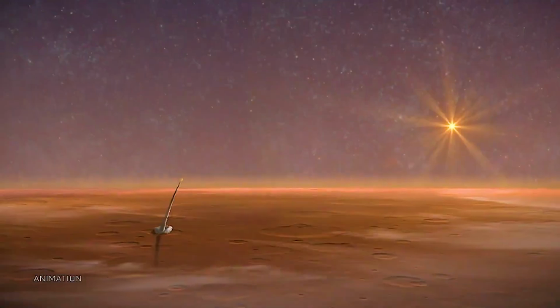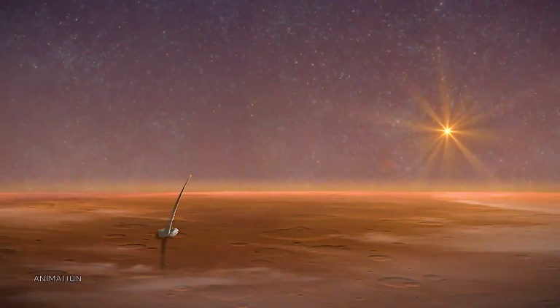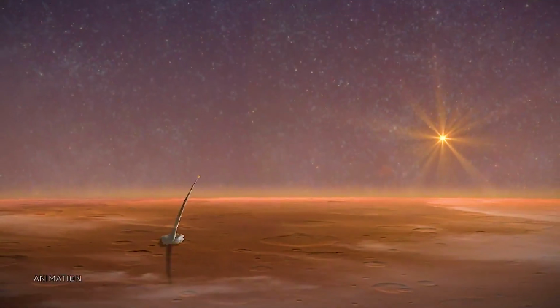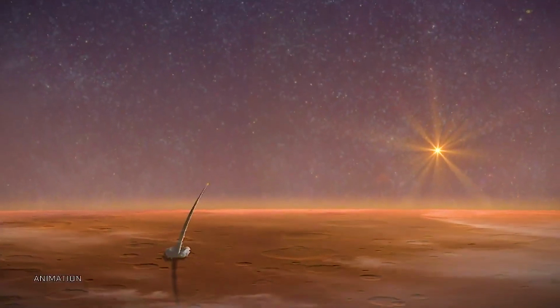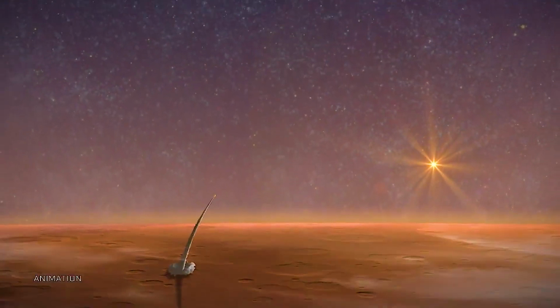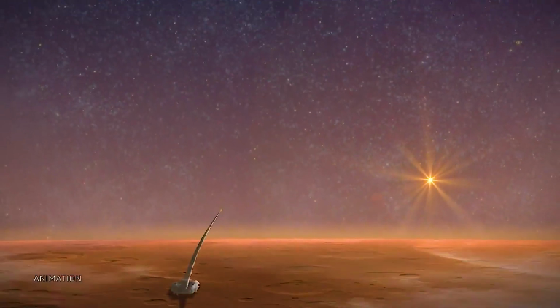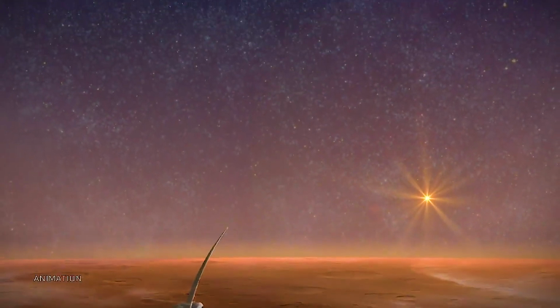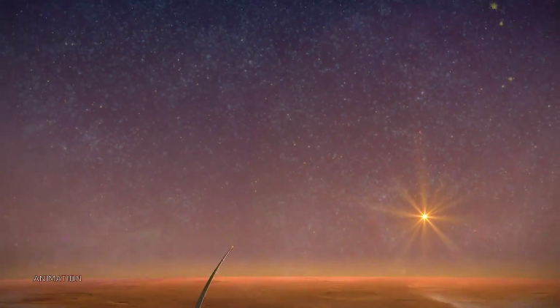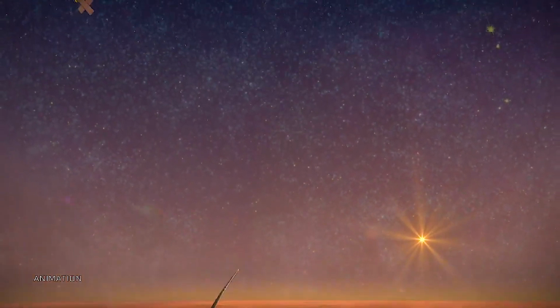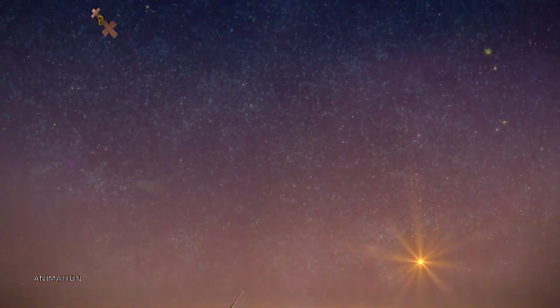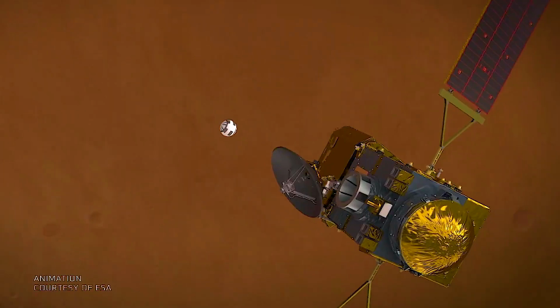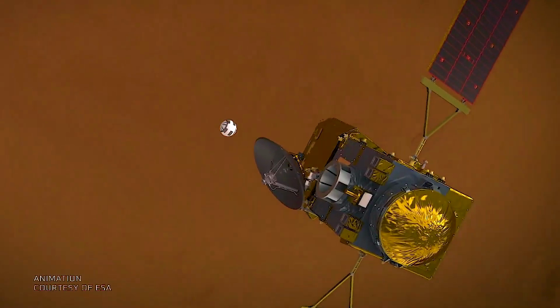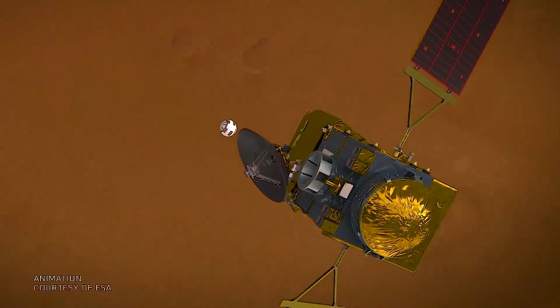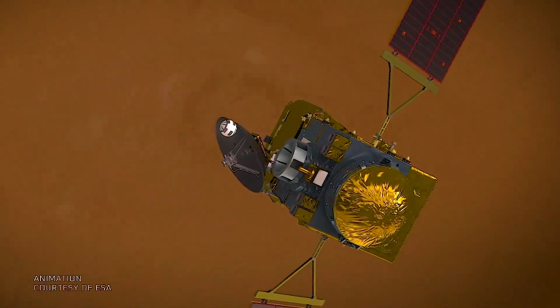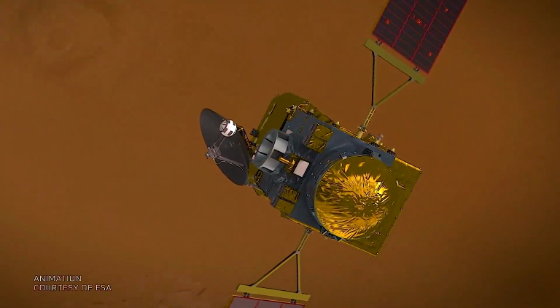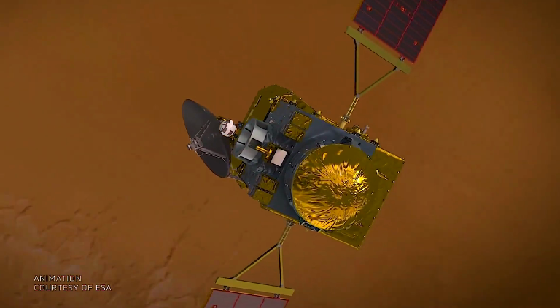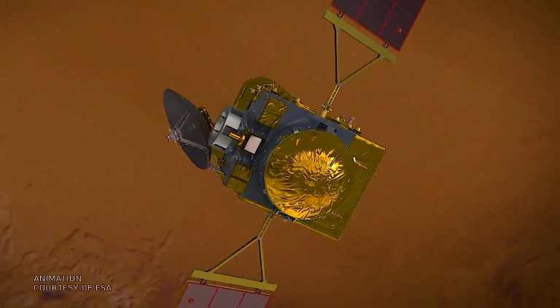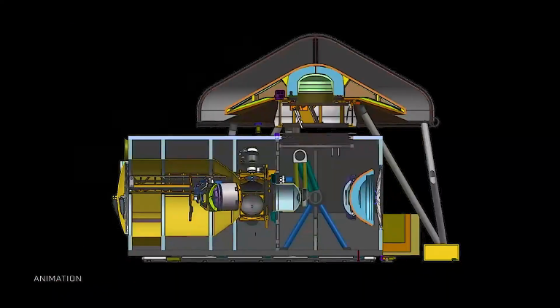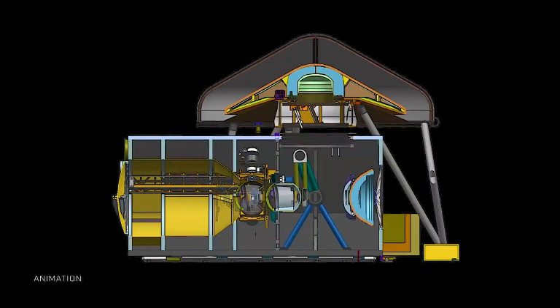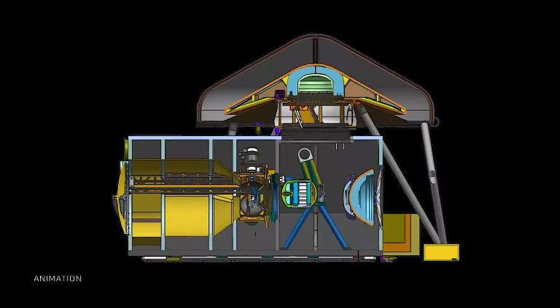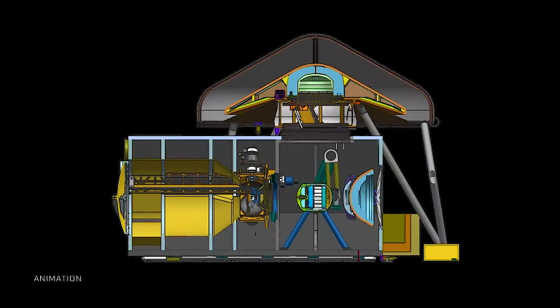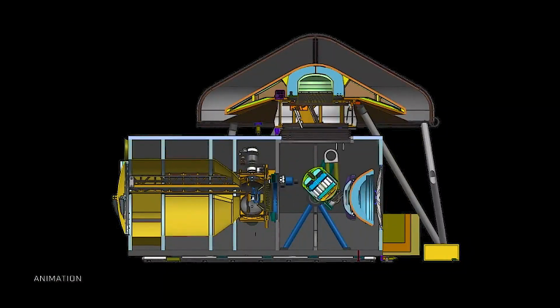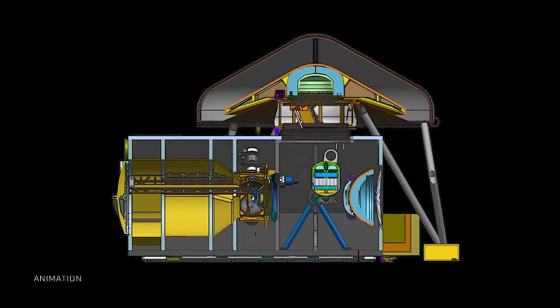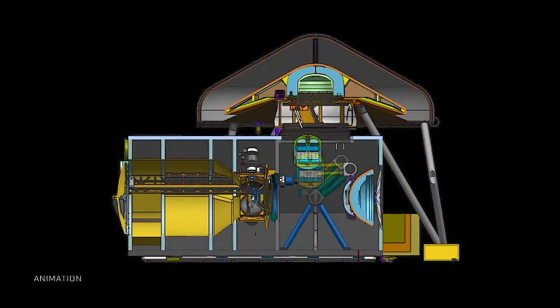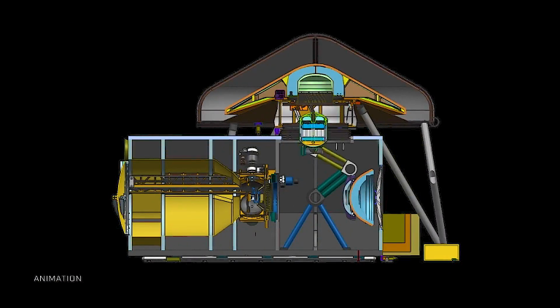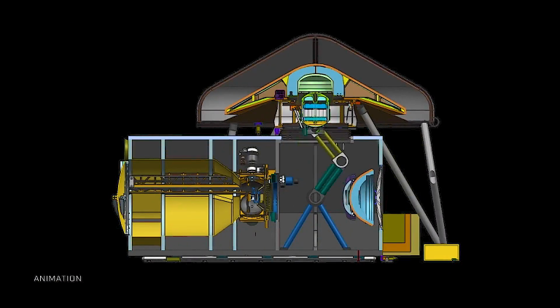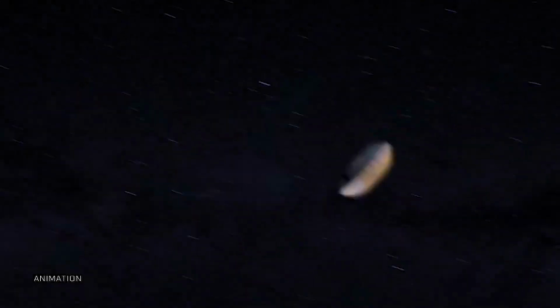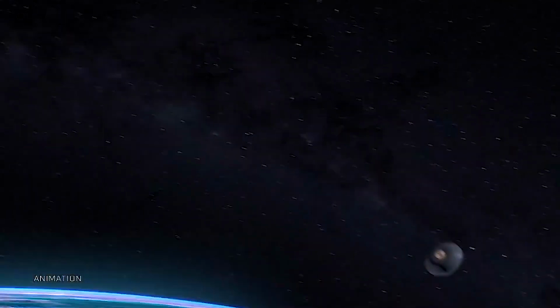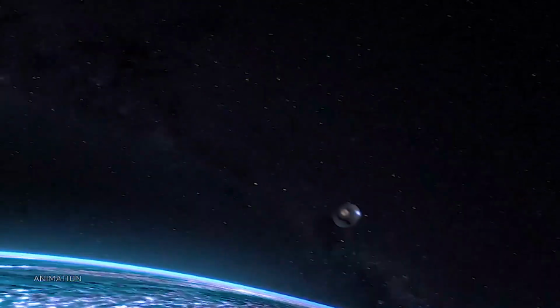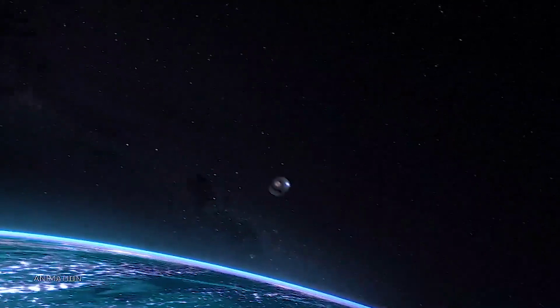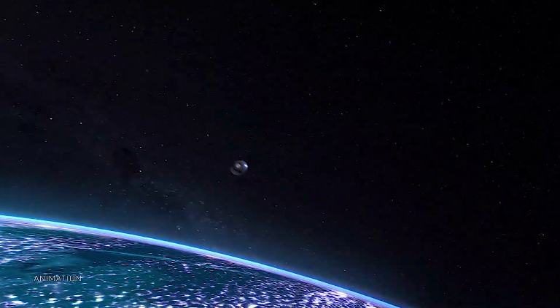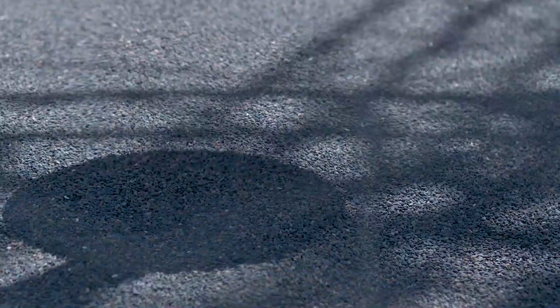Once the samples have left the surface of Mars, they will be captured by the Earth Return Orbiter, where they will be safely contained so they can be brought back to Earth.